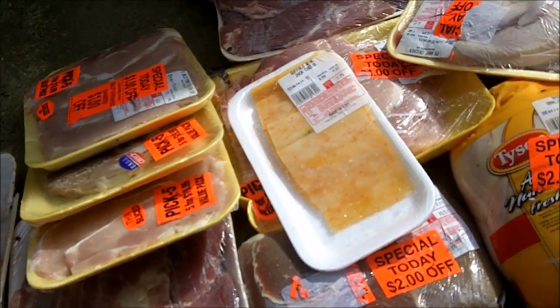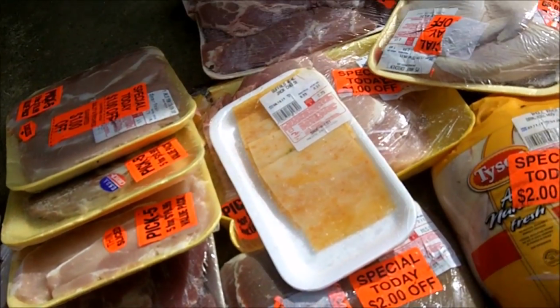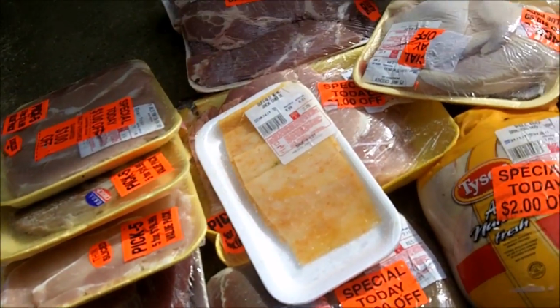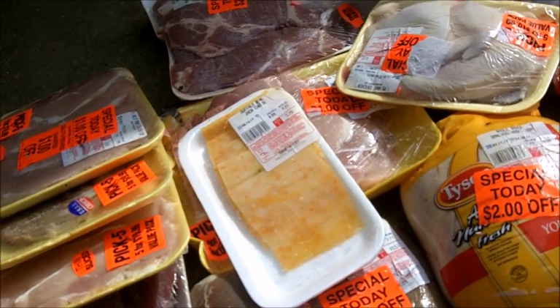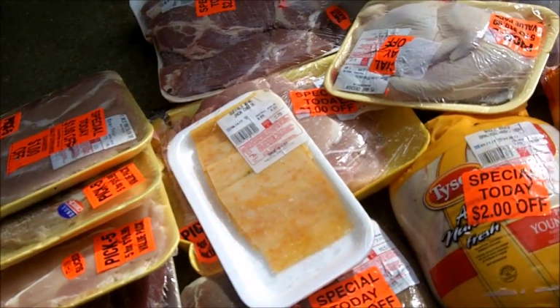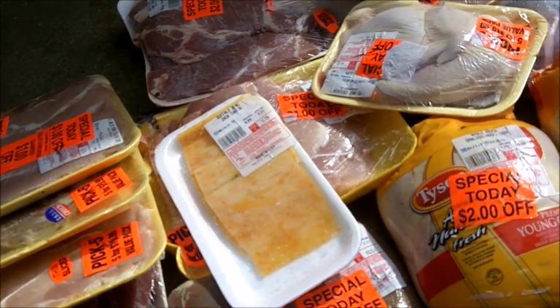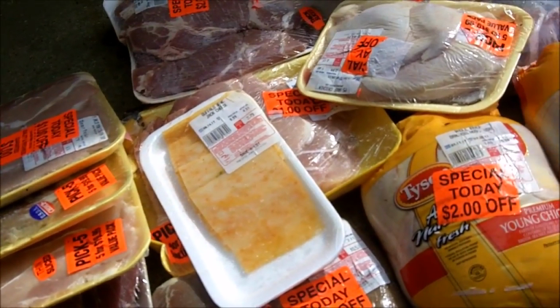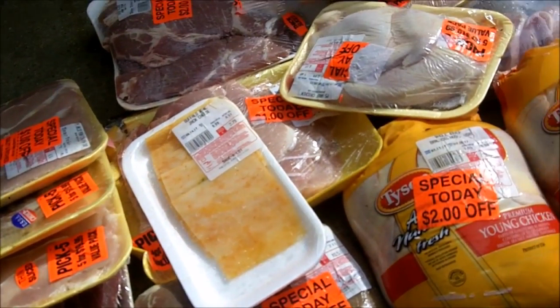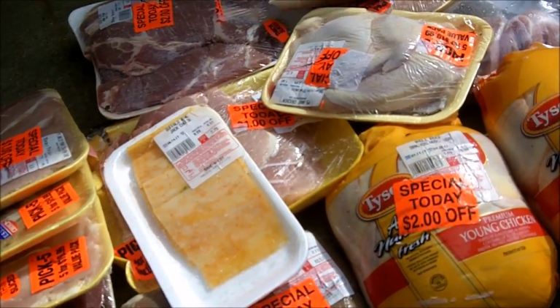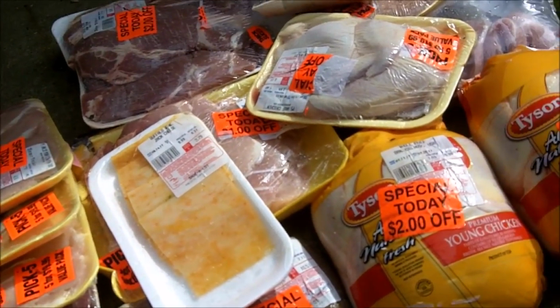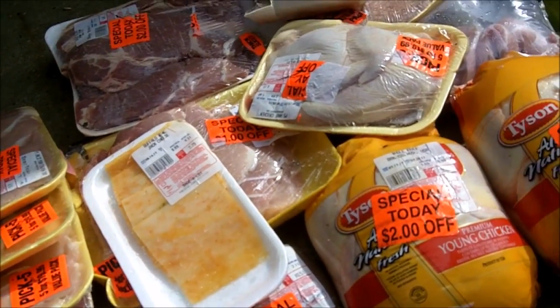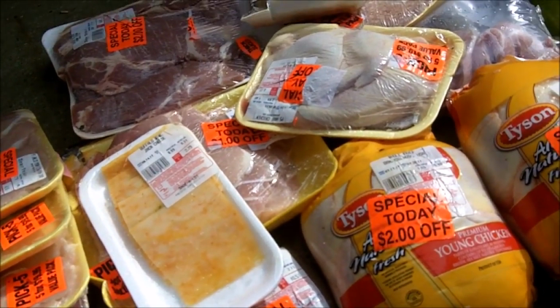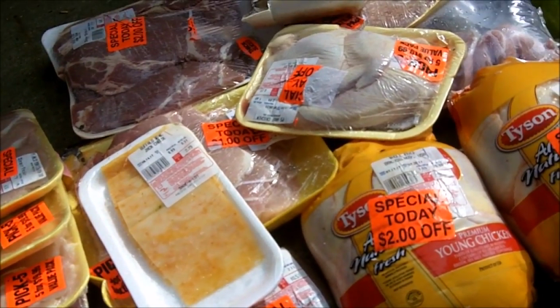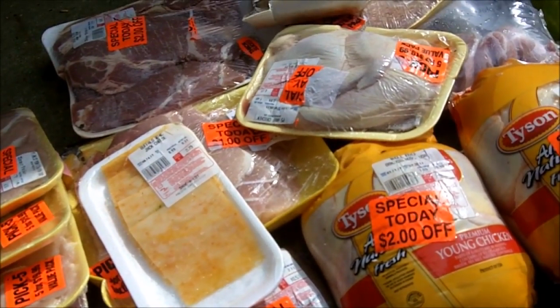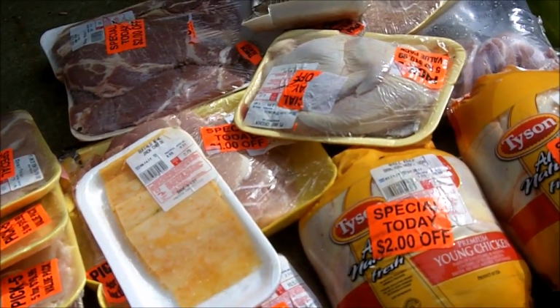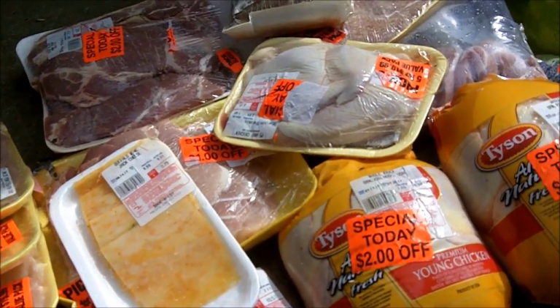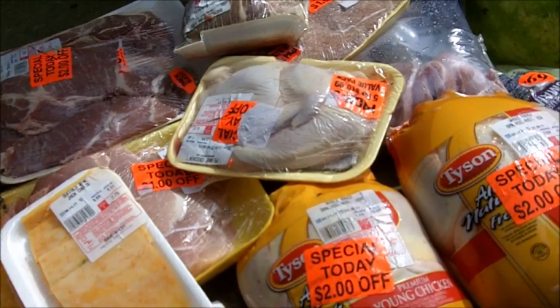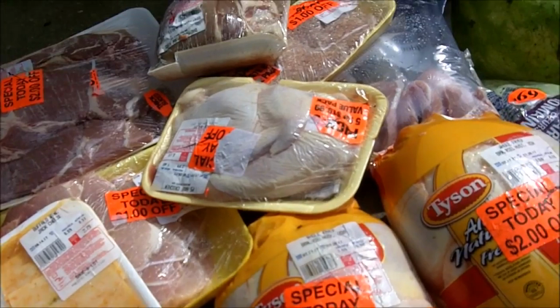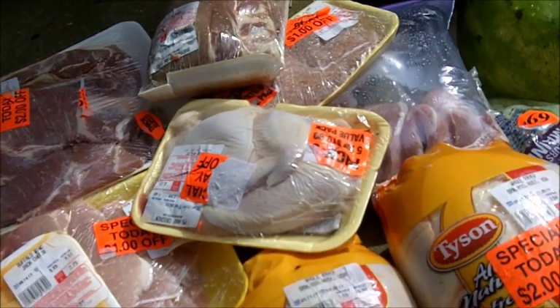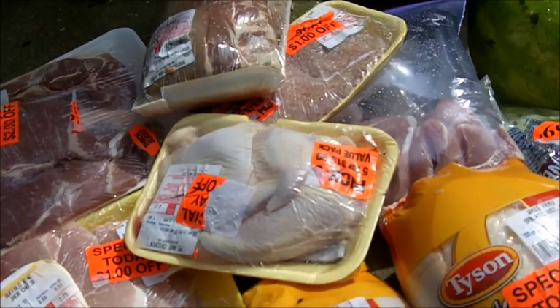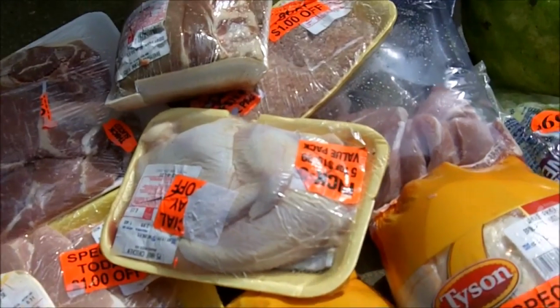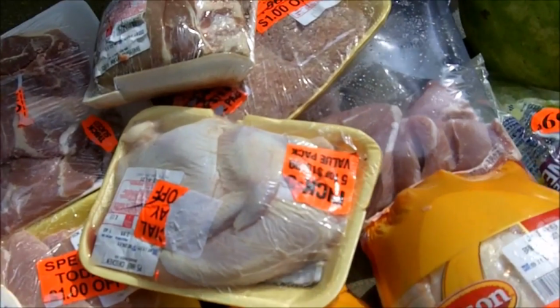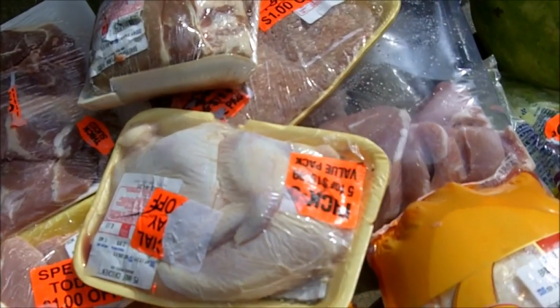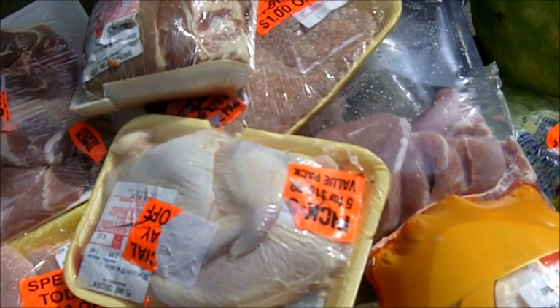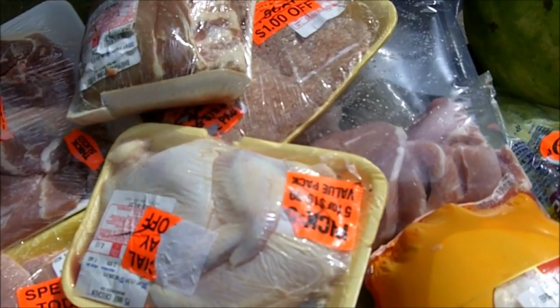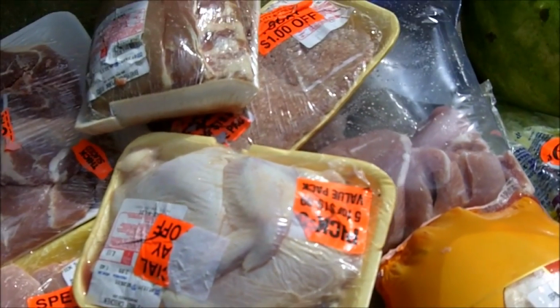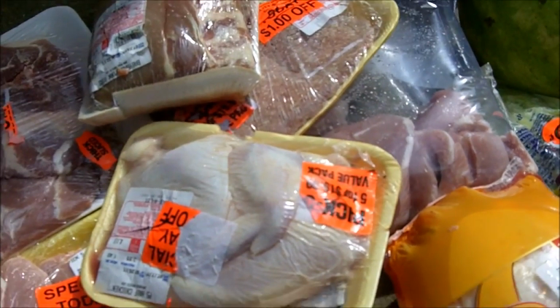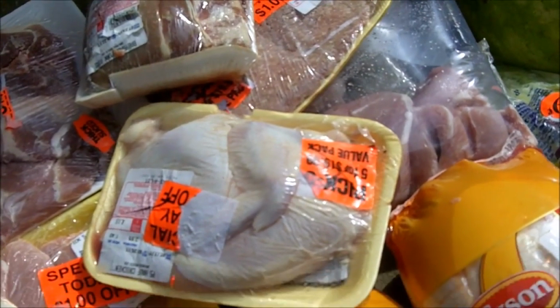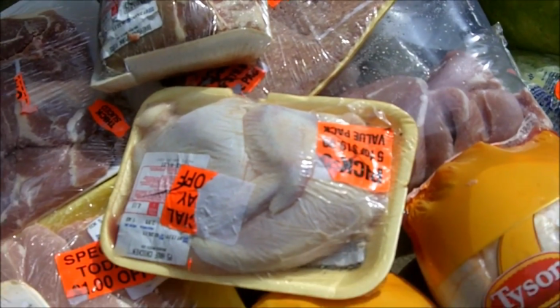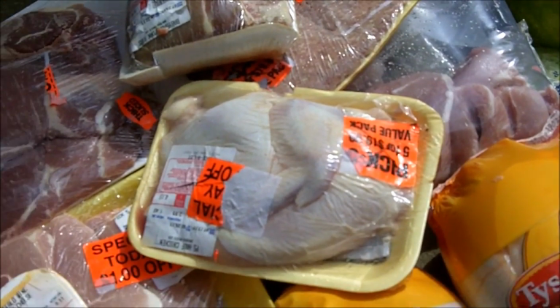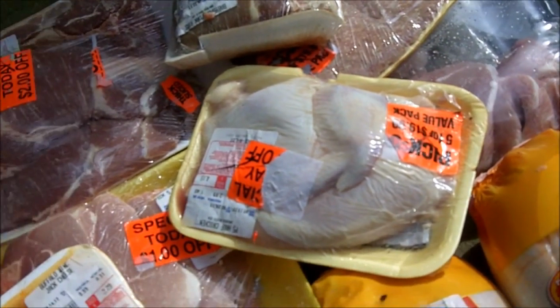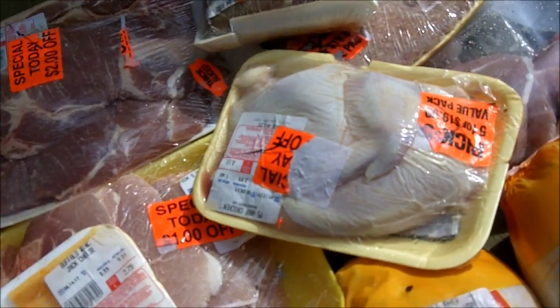Chickens are omnivorous — they'll eat anything. They'll even eat other chickens.